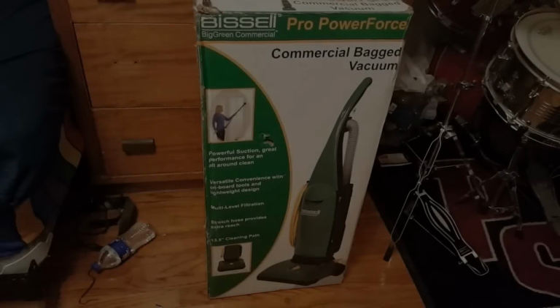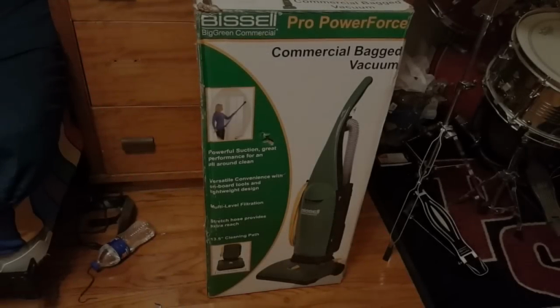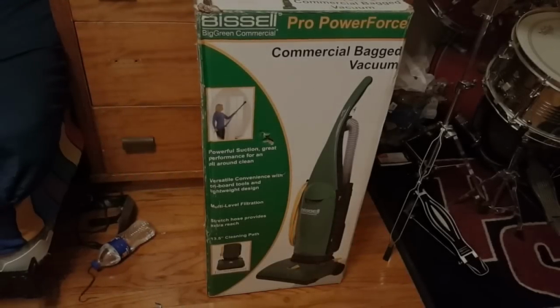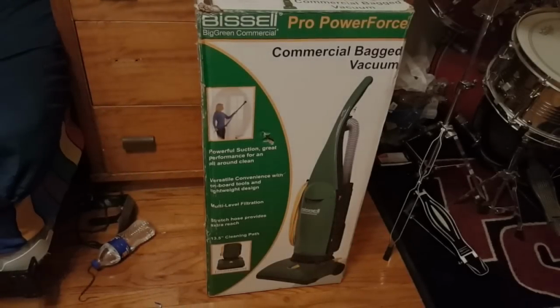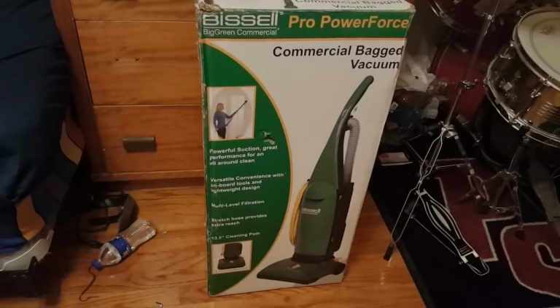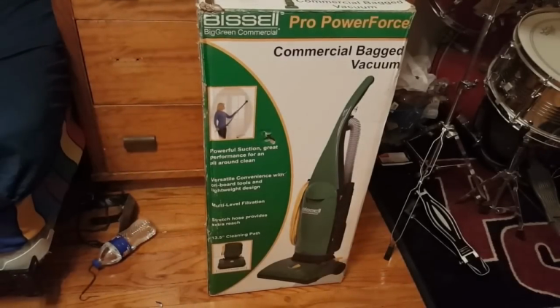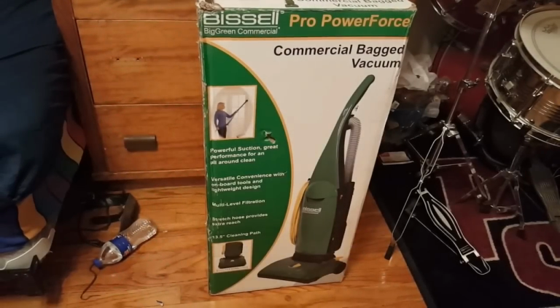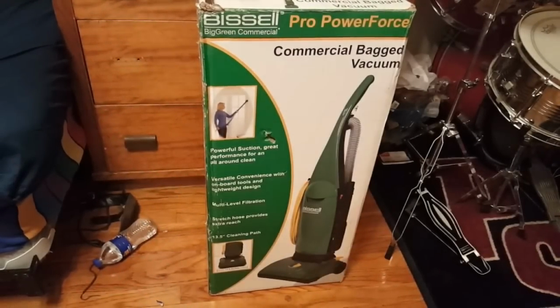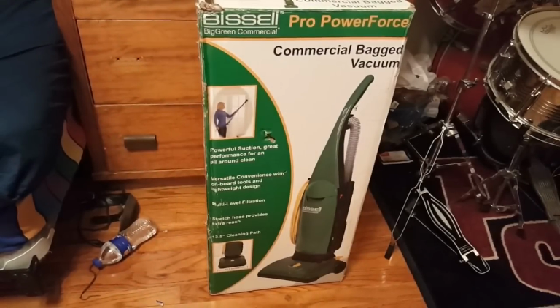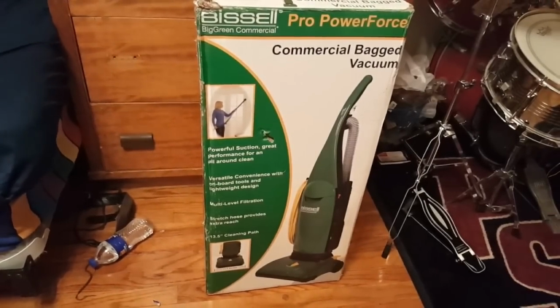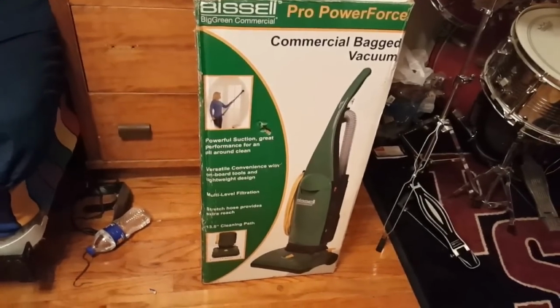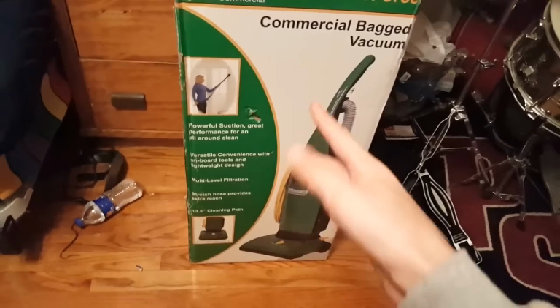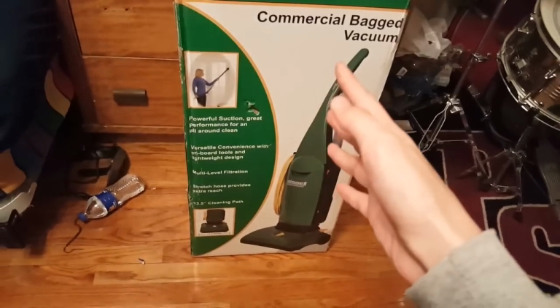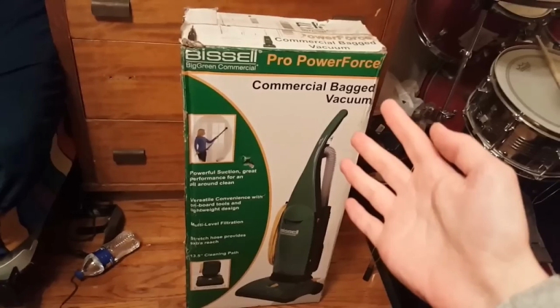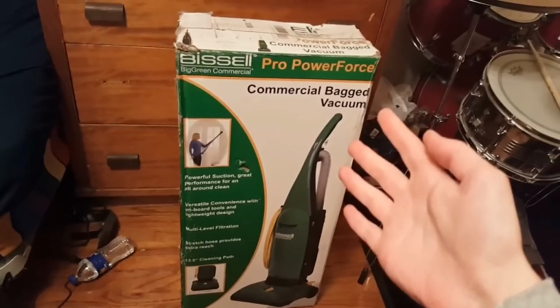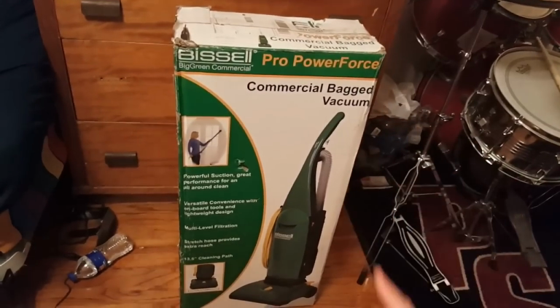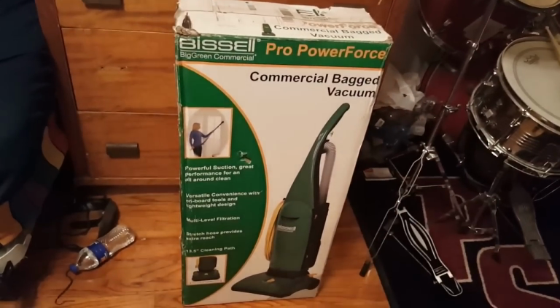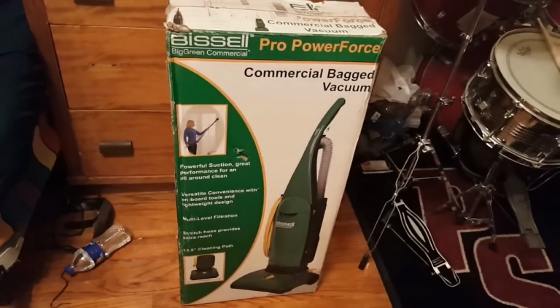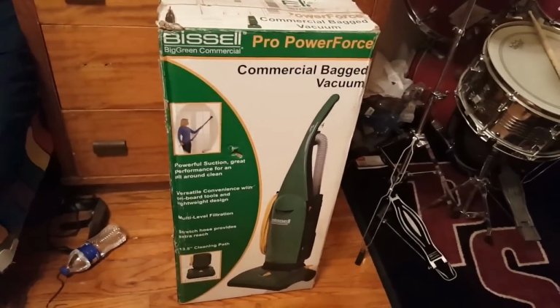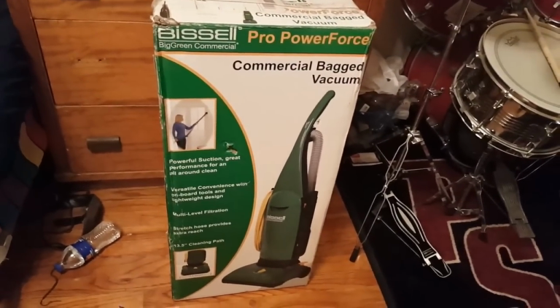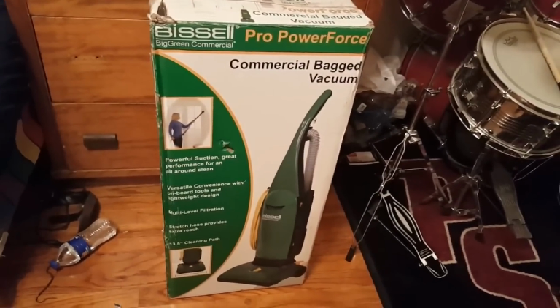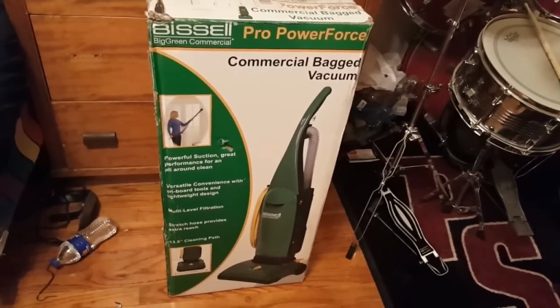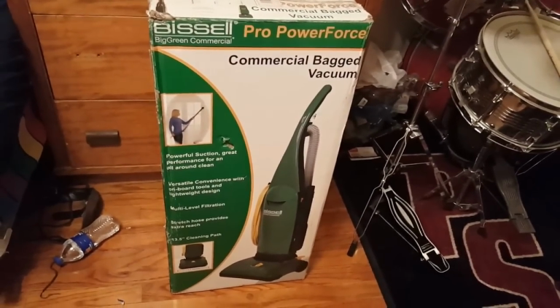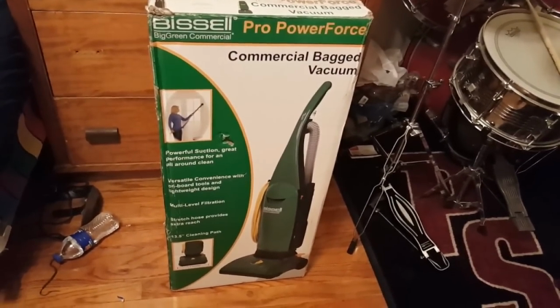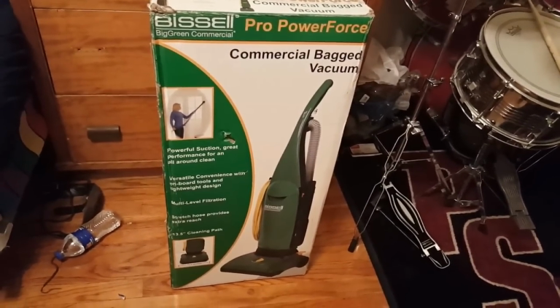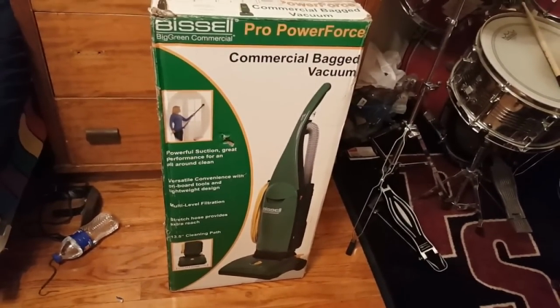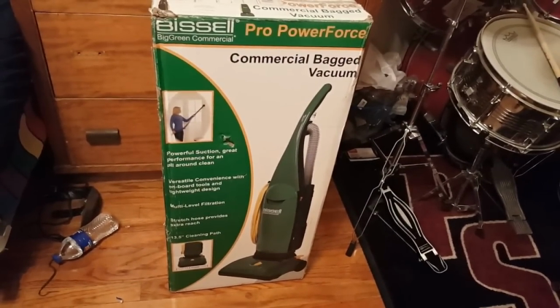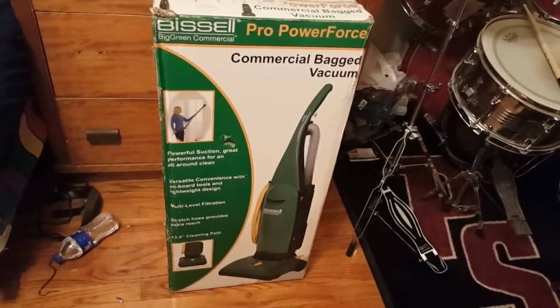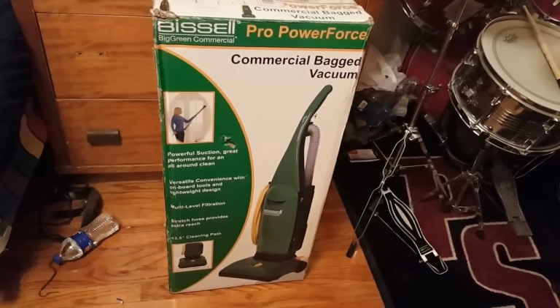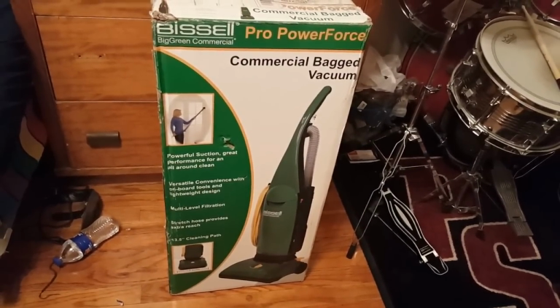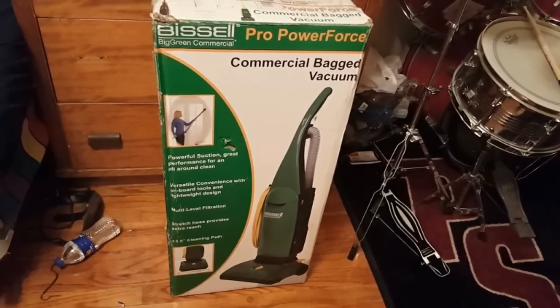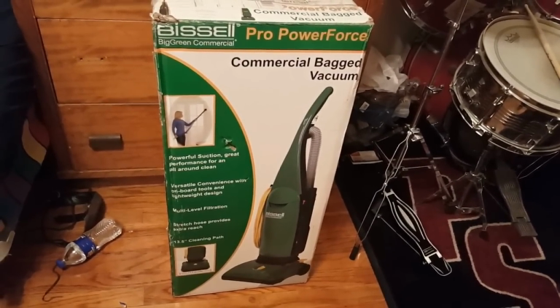What is up guys, it's Intel Tech Studios here. This is the Bissell Pro Power Force commercial bagged vacuum.